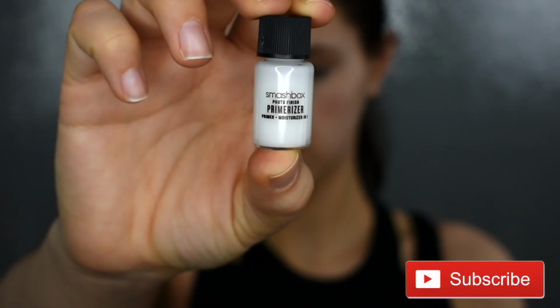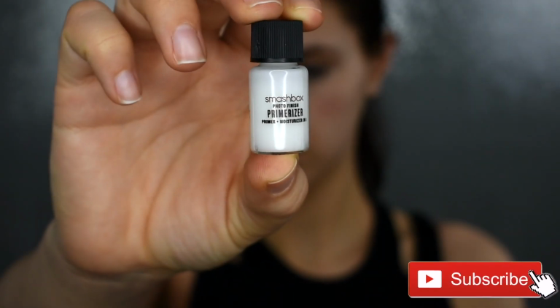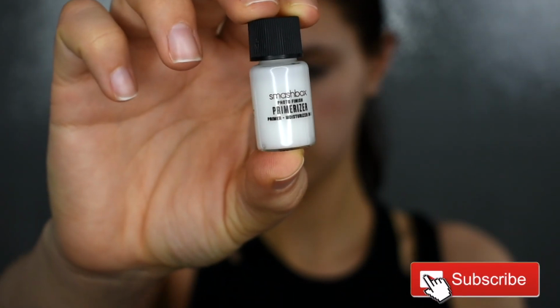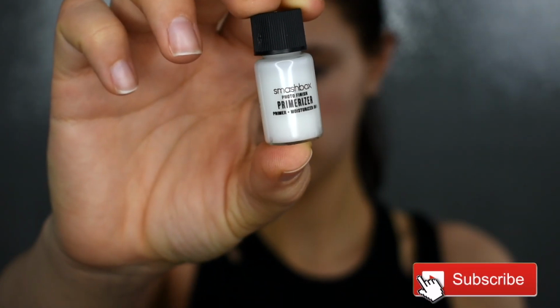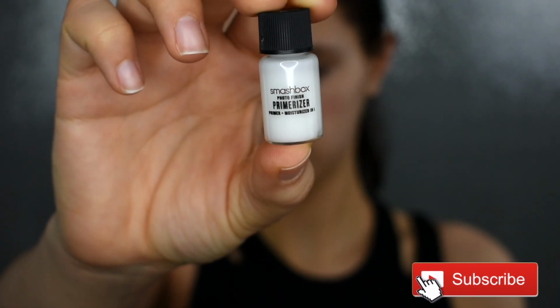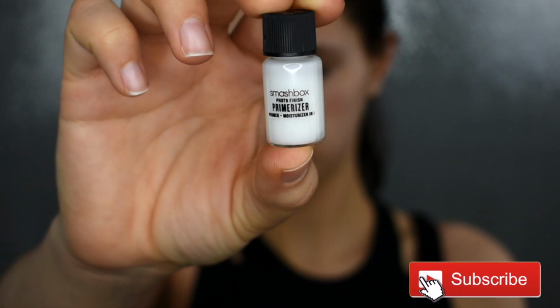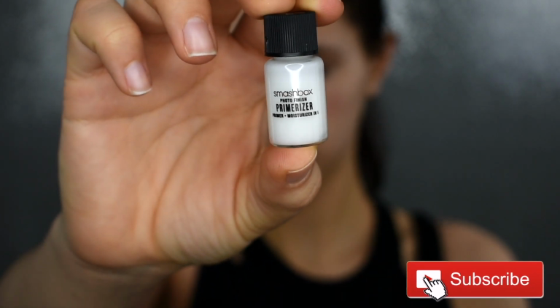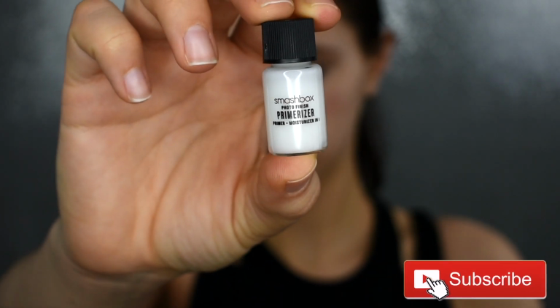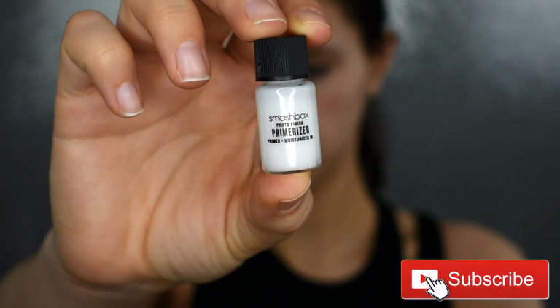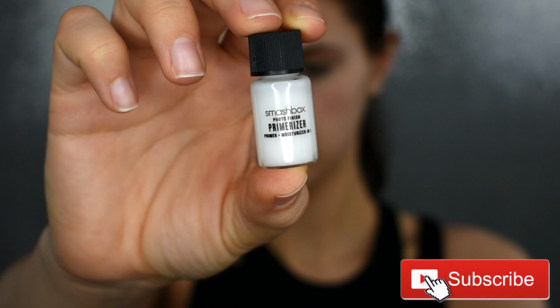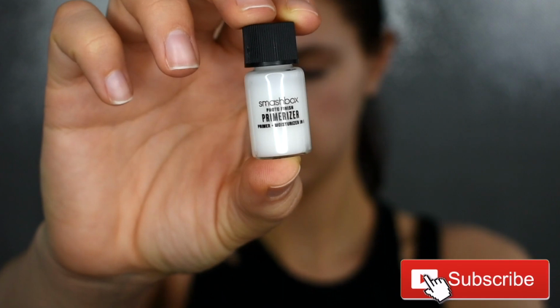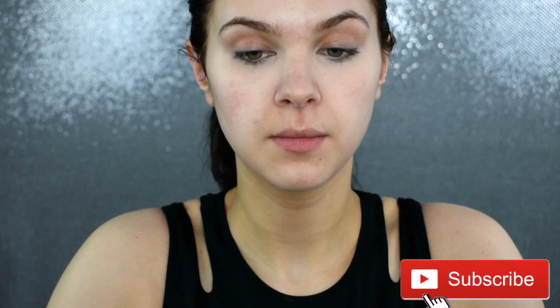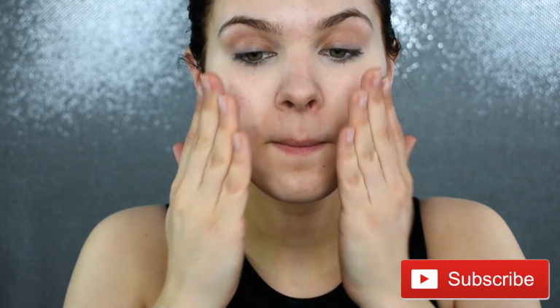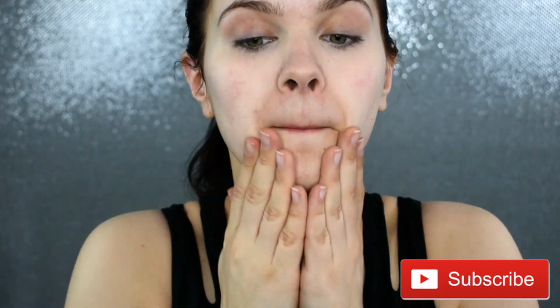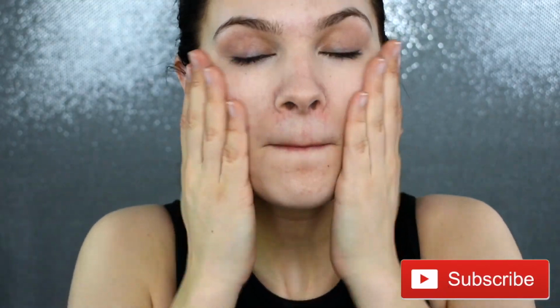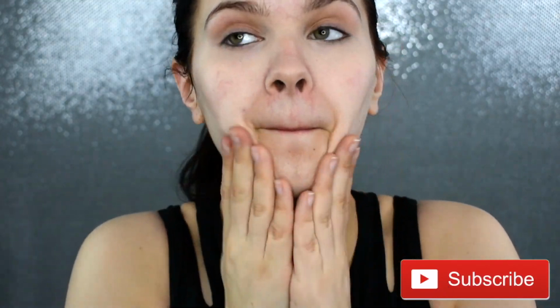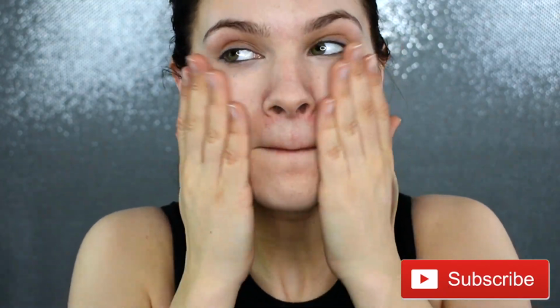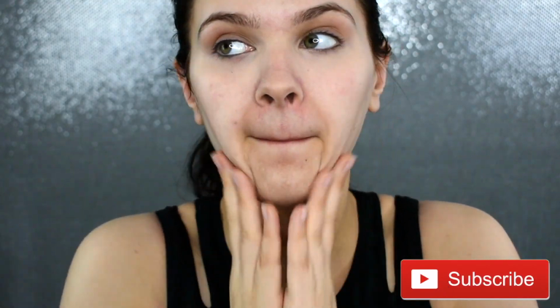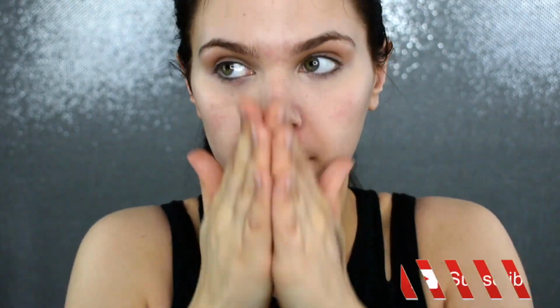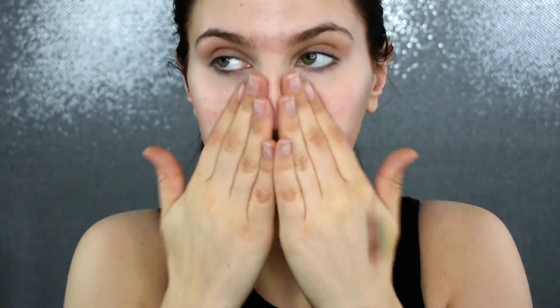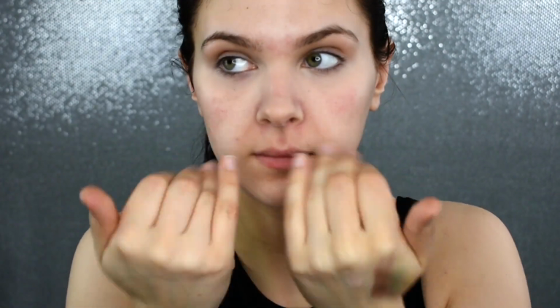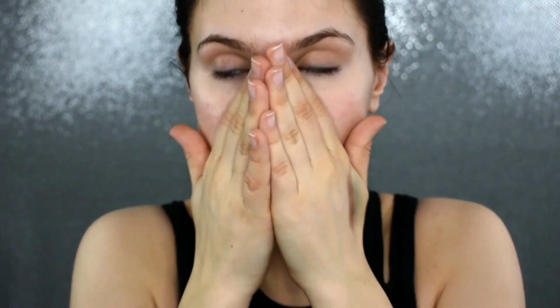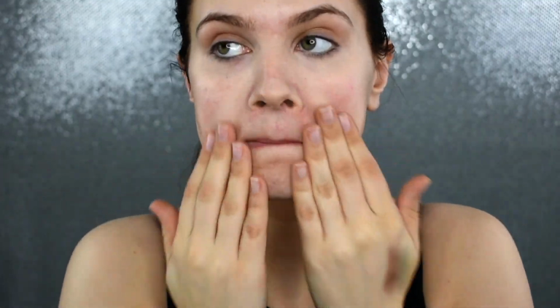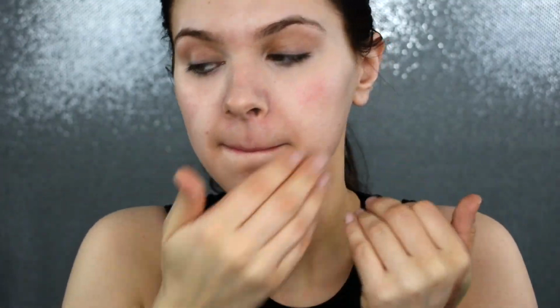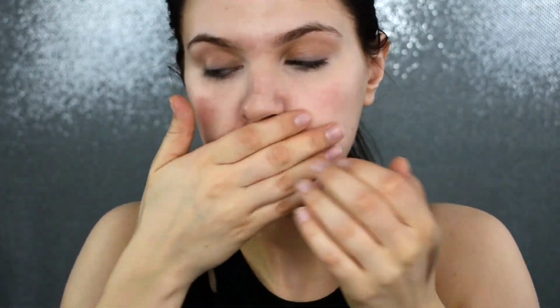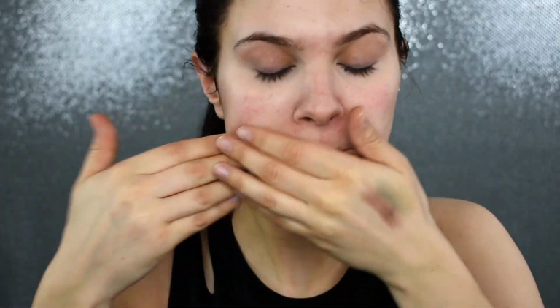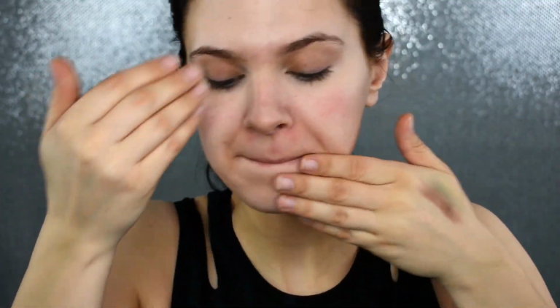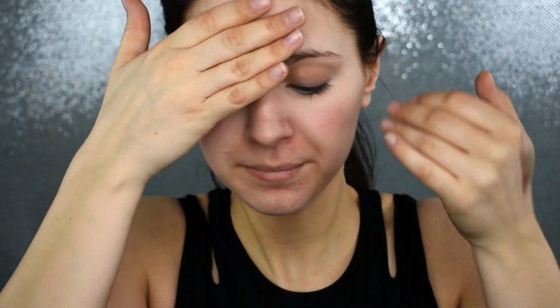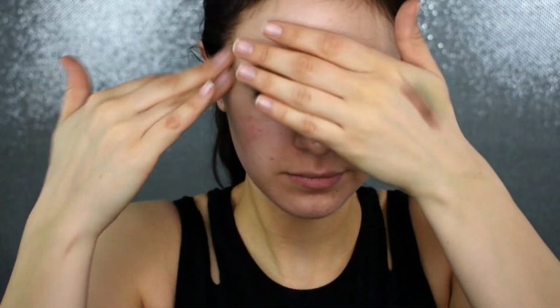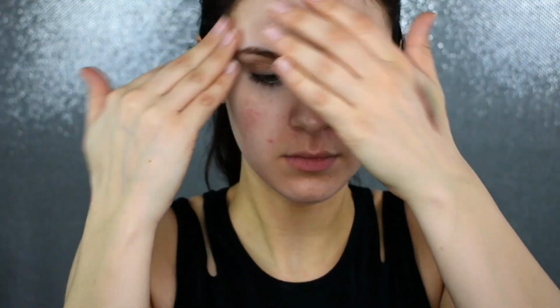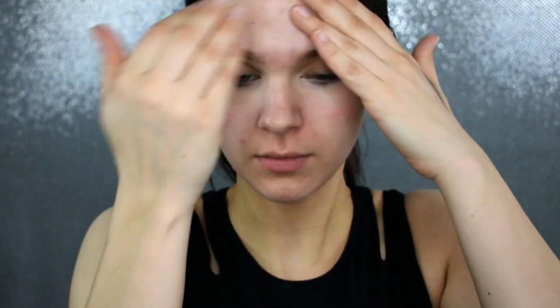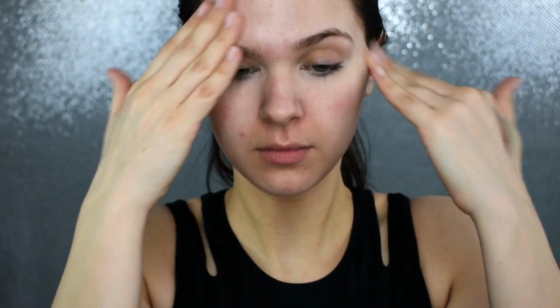First thing we're doing today is priming, and I'm just picking up my Smashbox Photo Finish Primerizer. This is their primer and moisturizer in one.